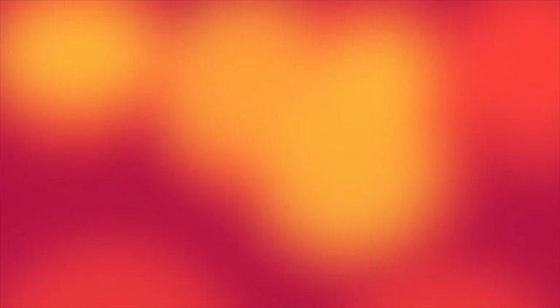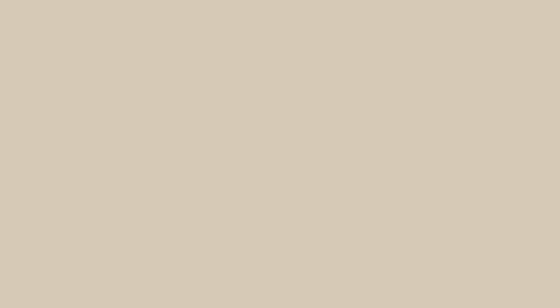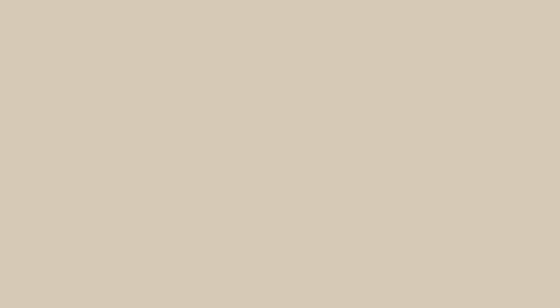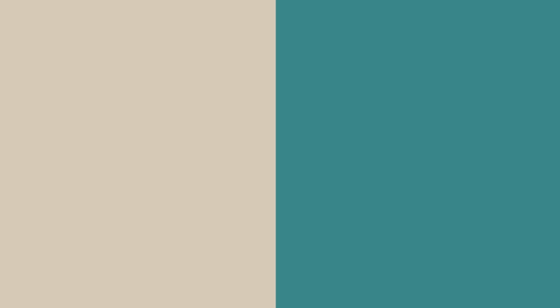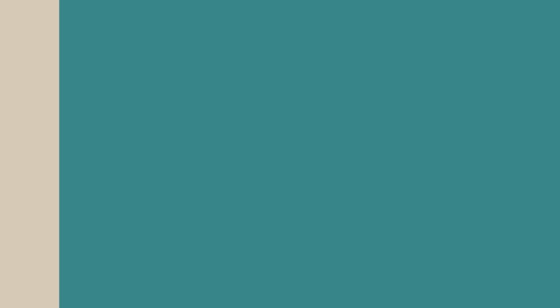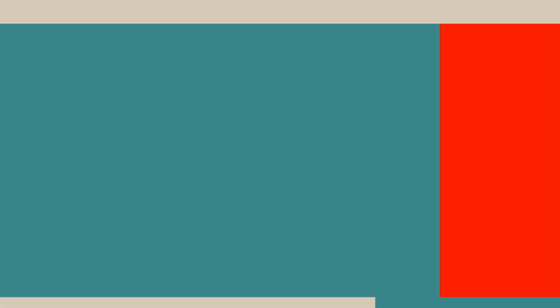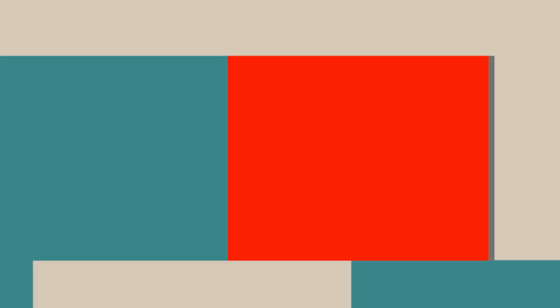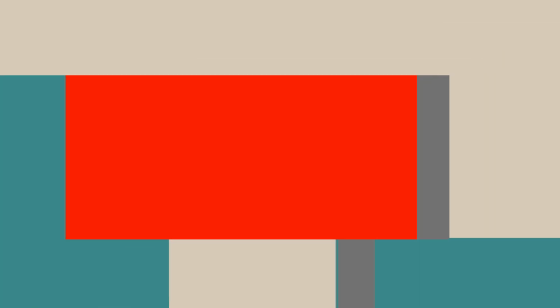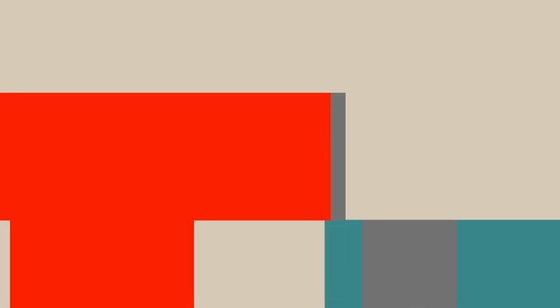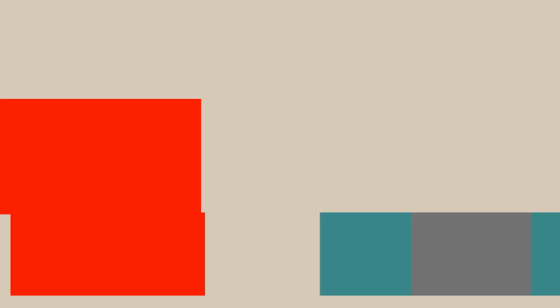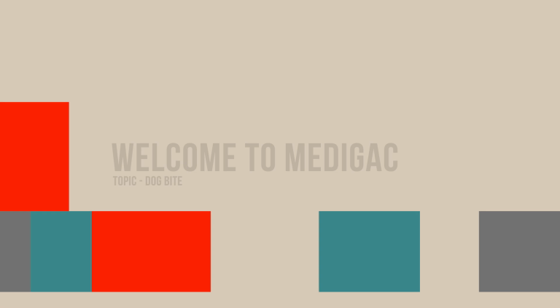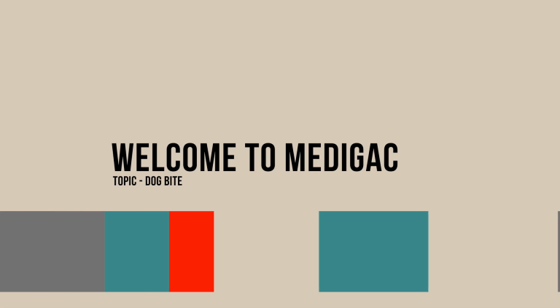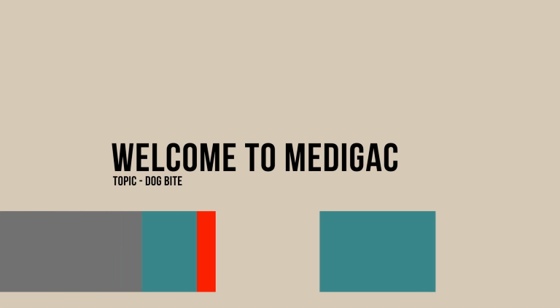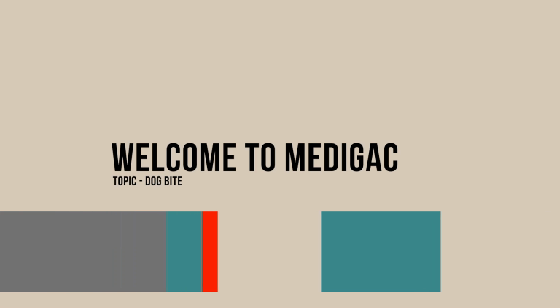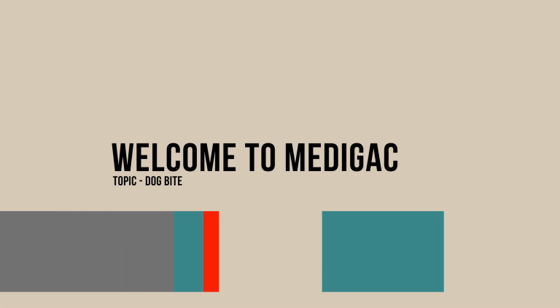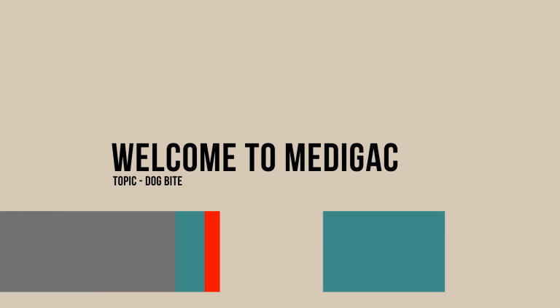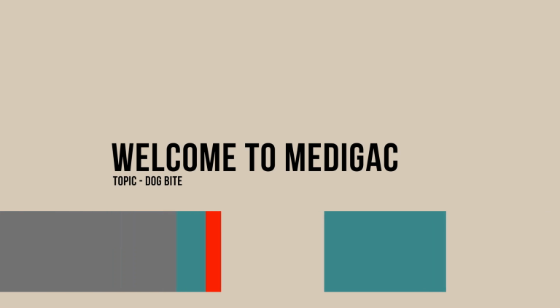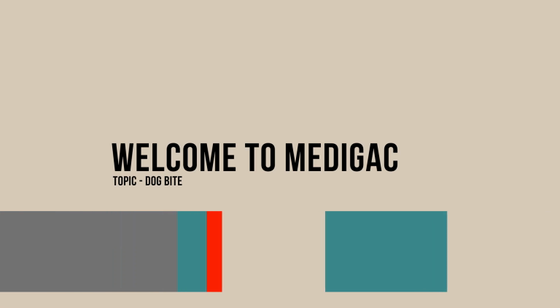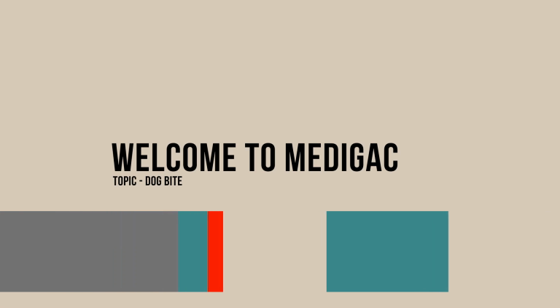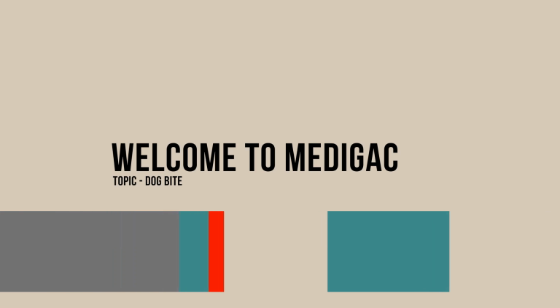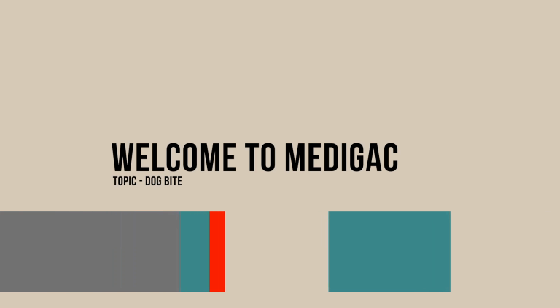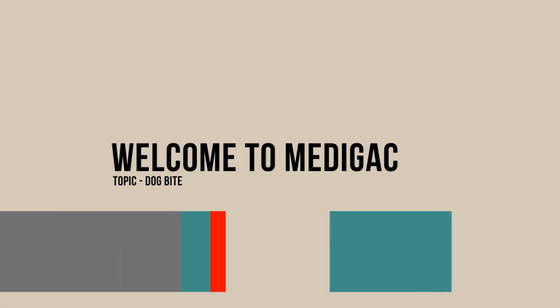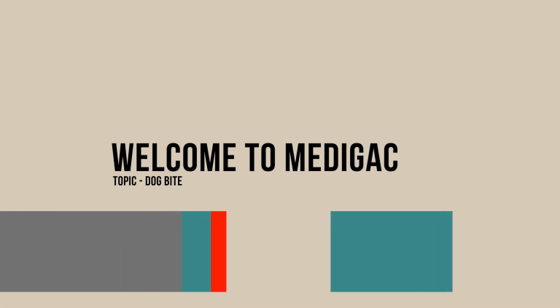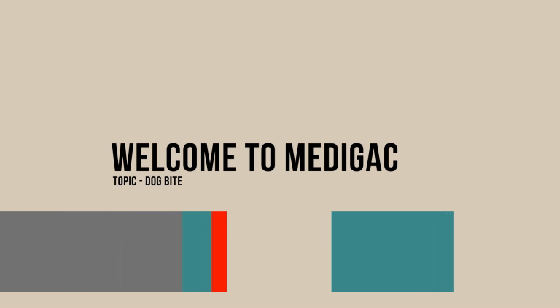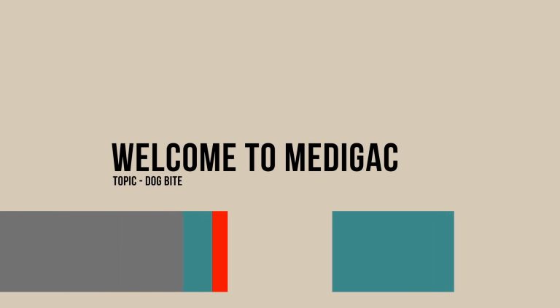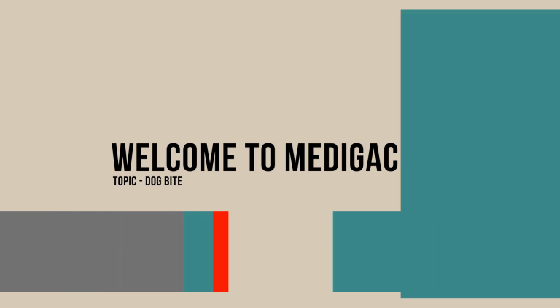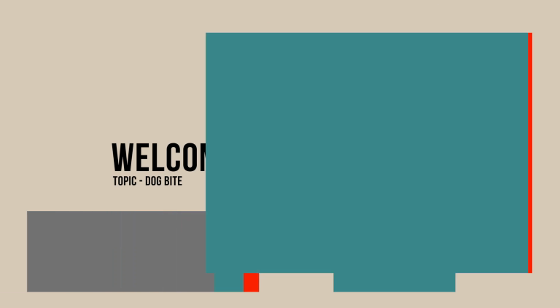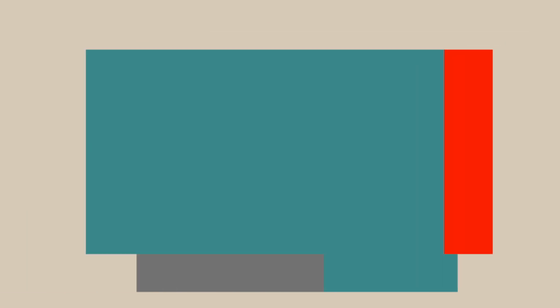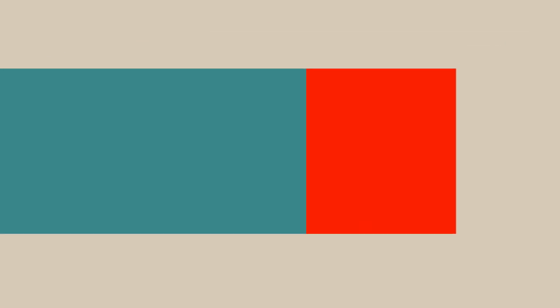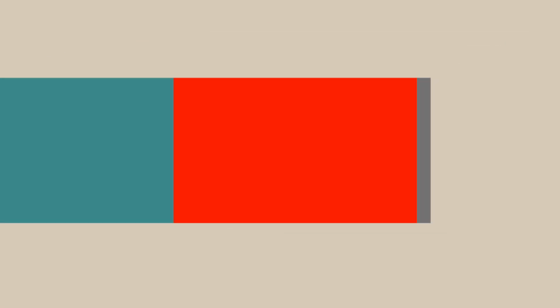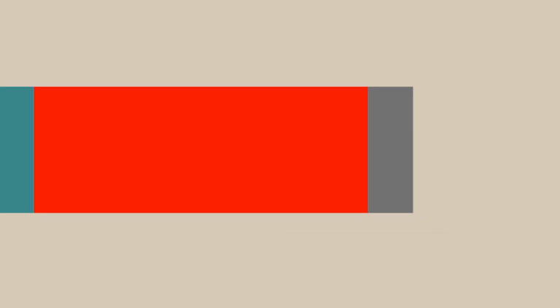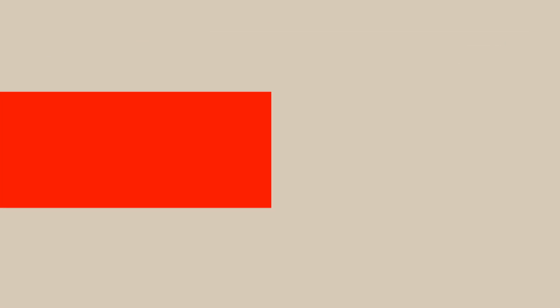Hello everyone, welcome to Medigac. Today we are going to discuss about the dog bite.